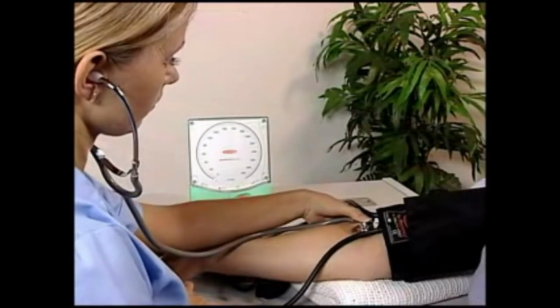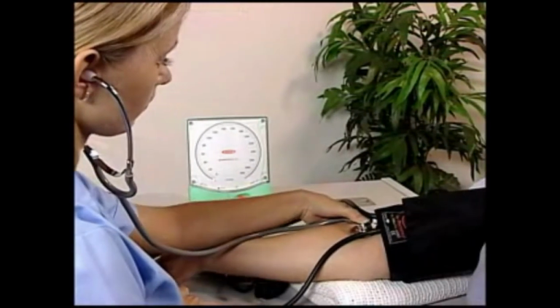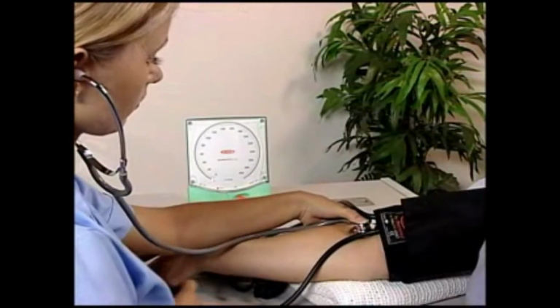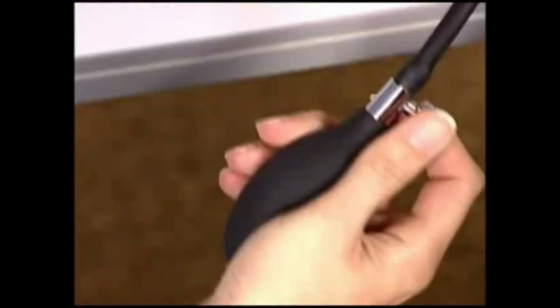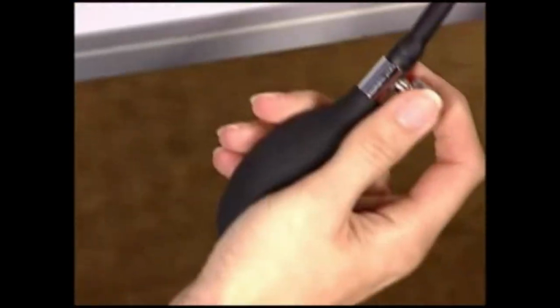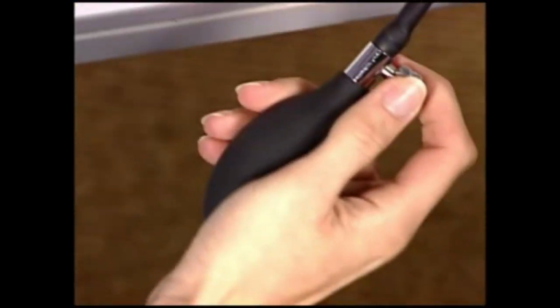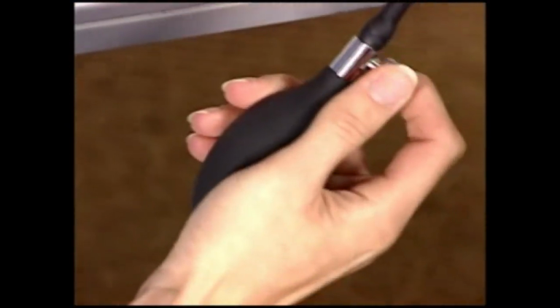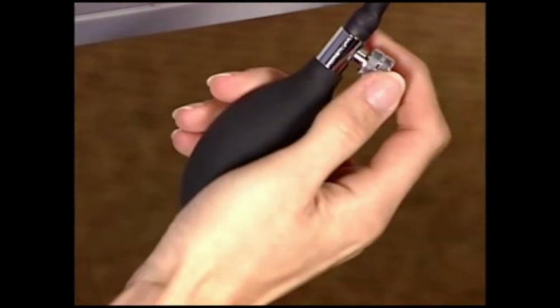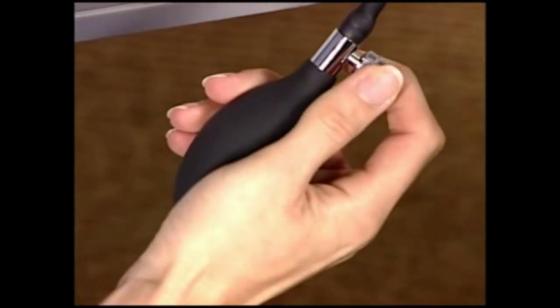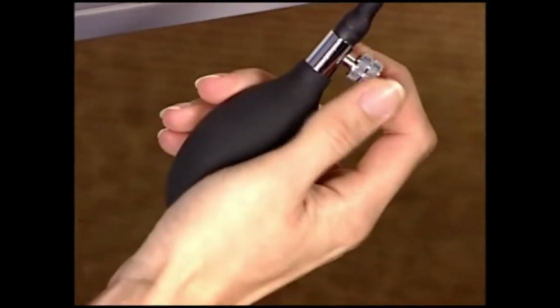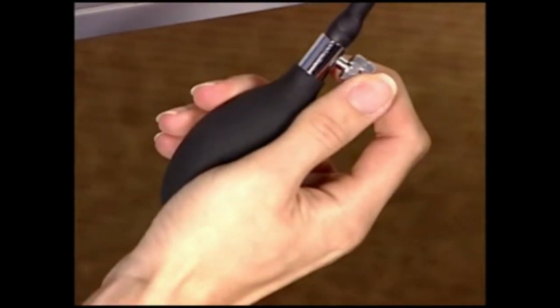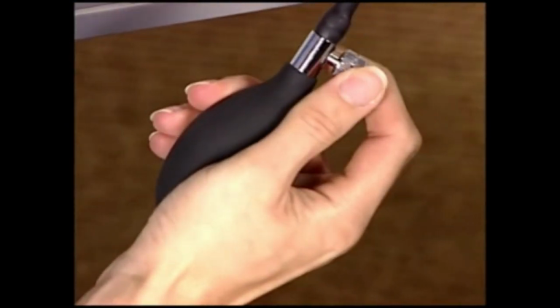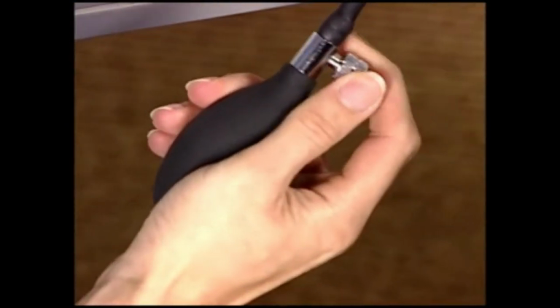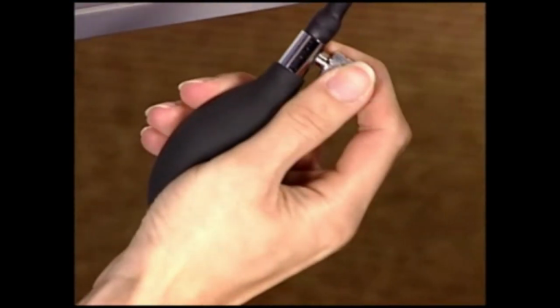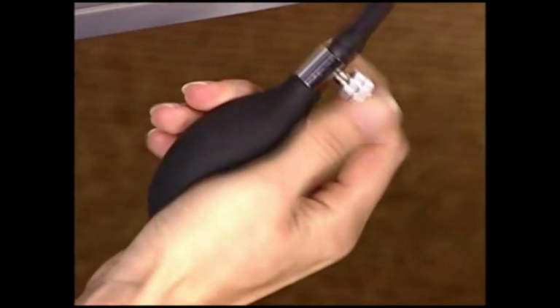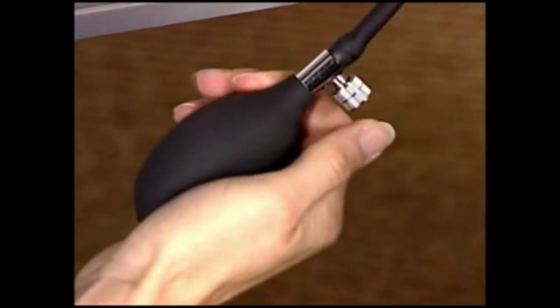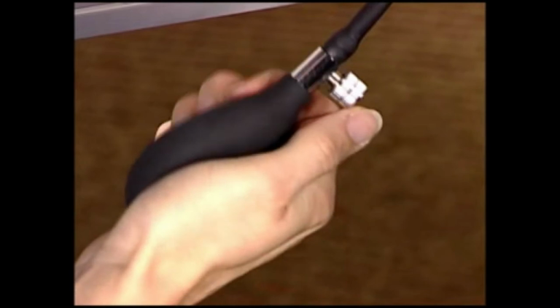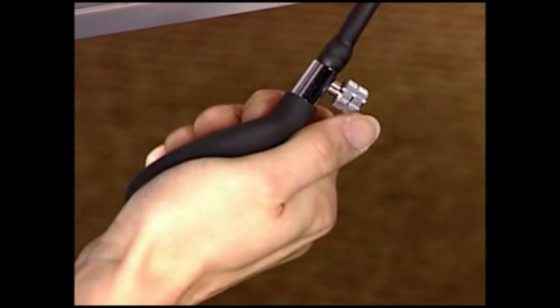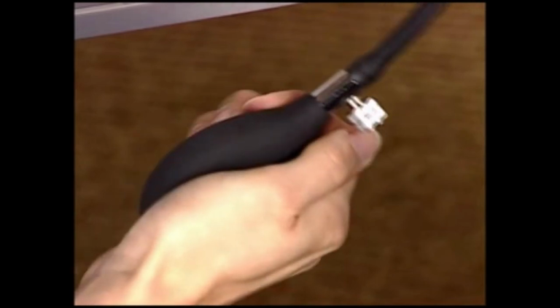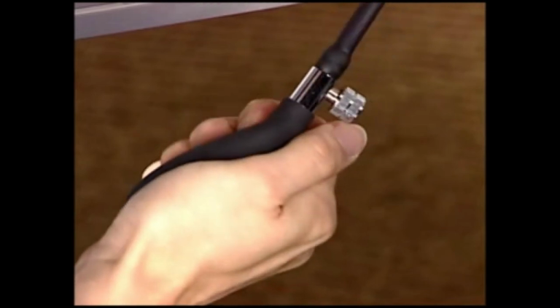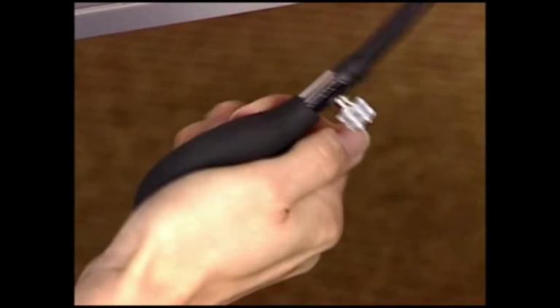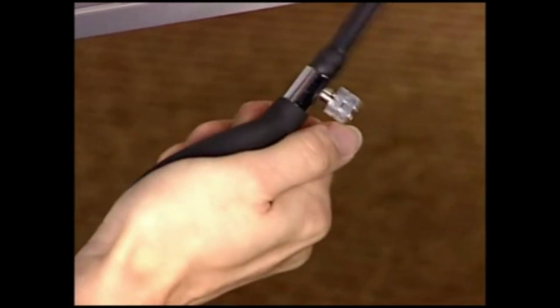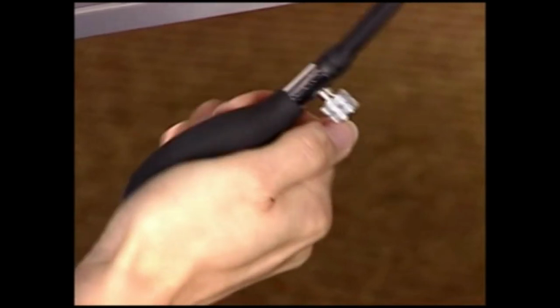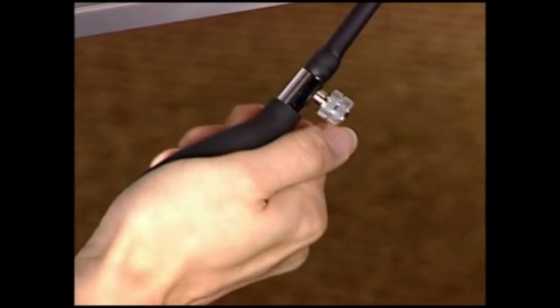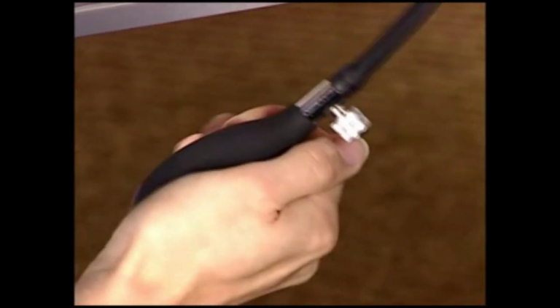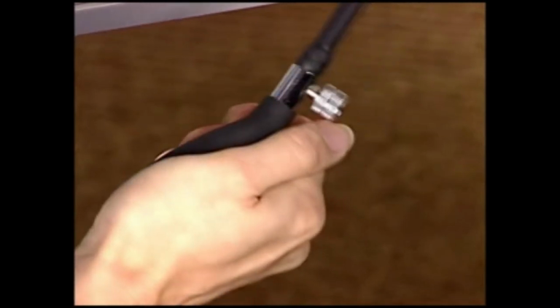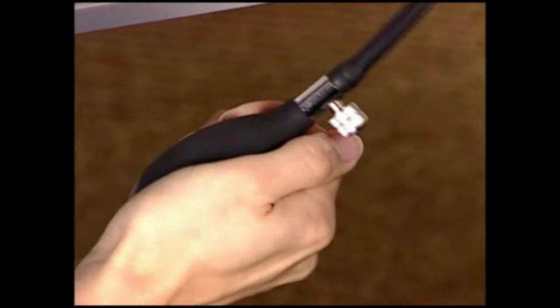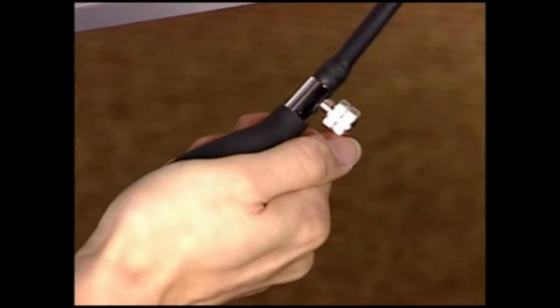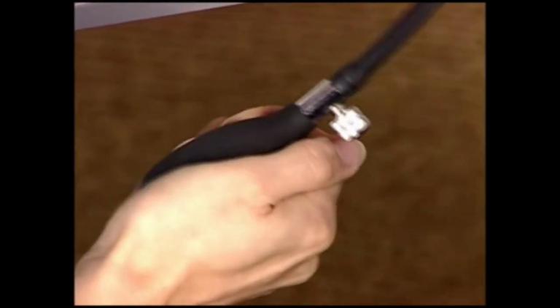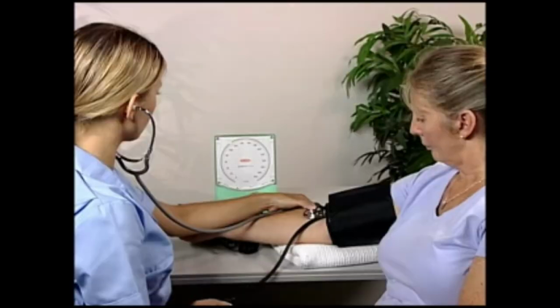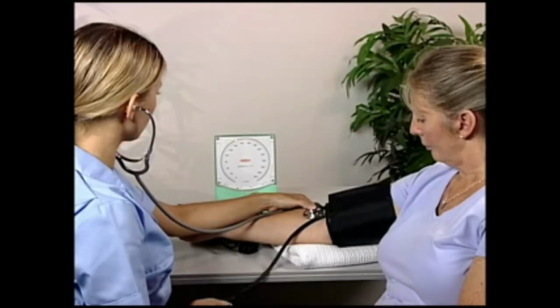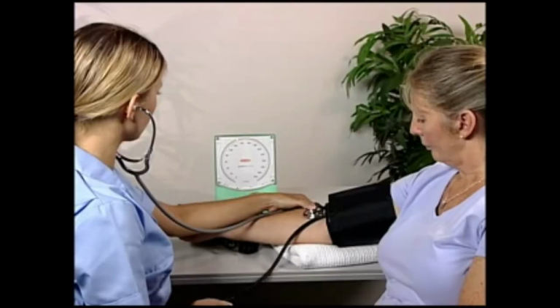Close the air control valve and, using the palpatory method, estimate the systolic pressure.